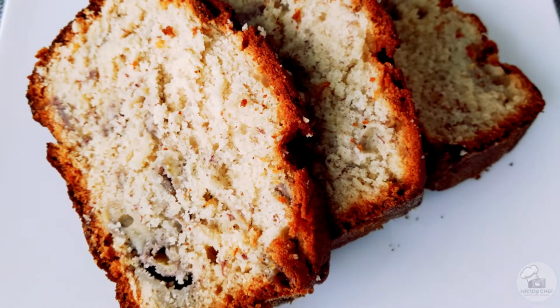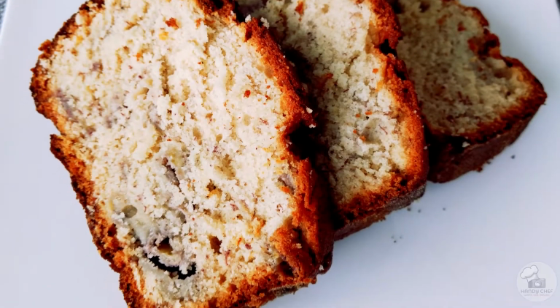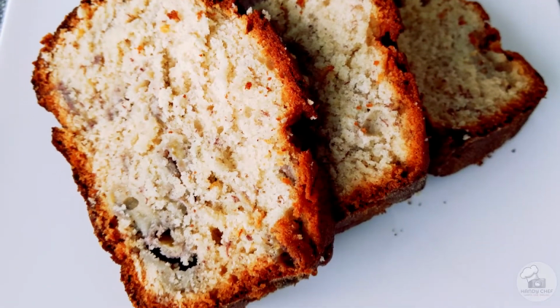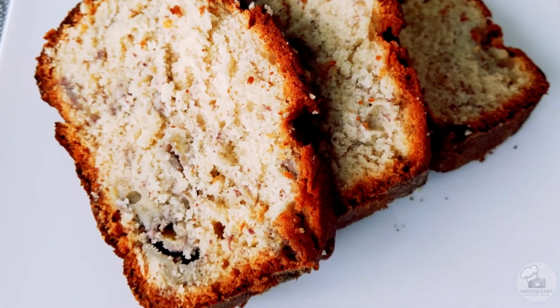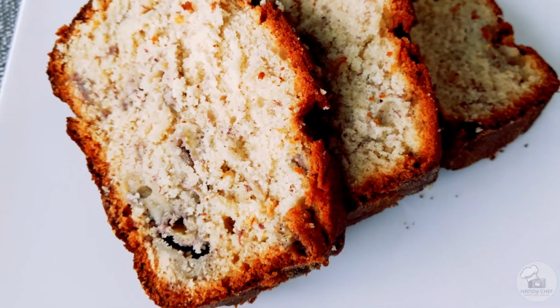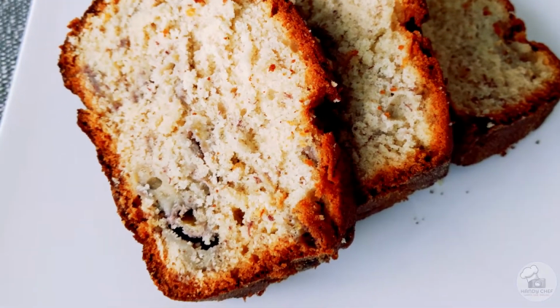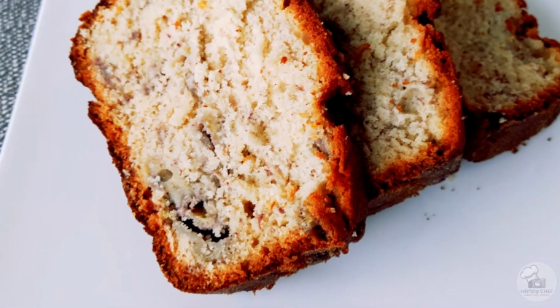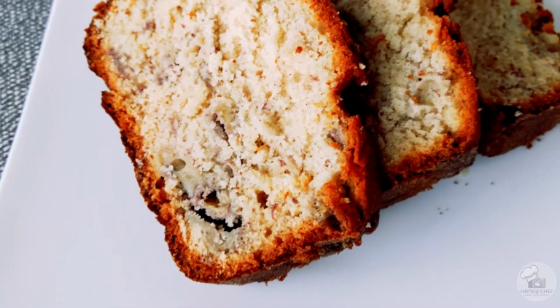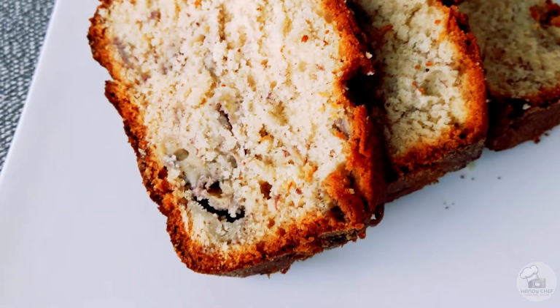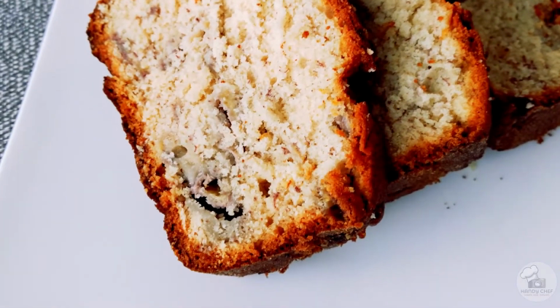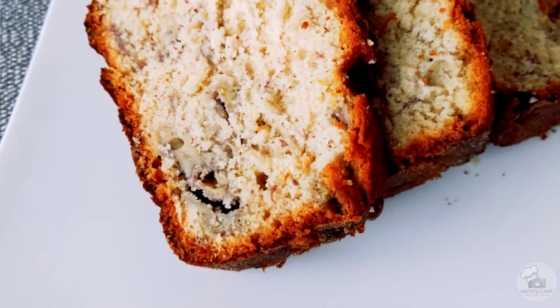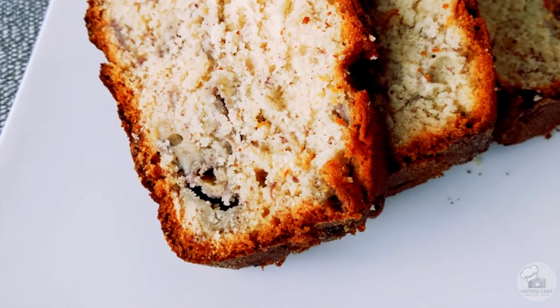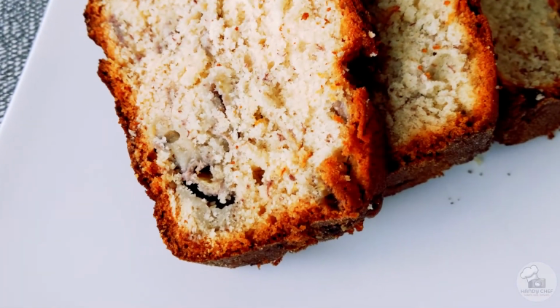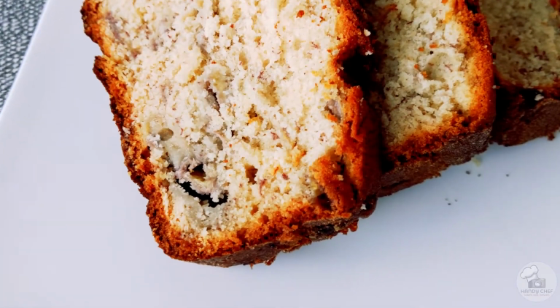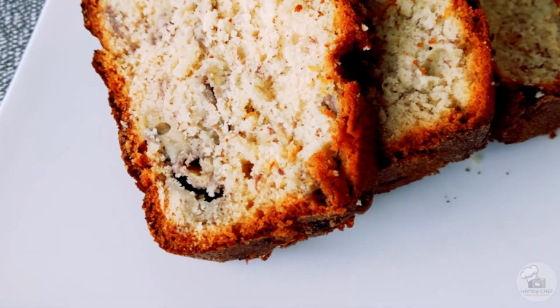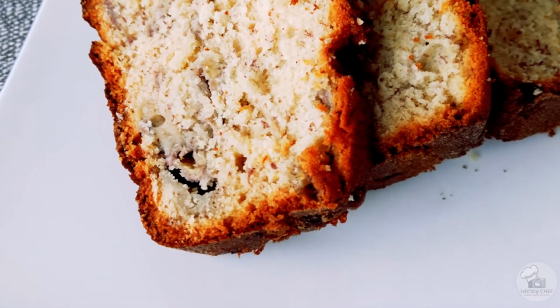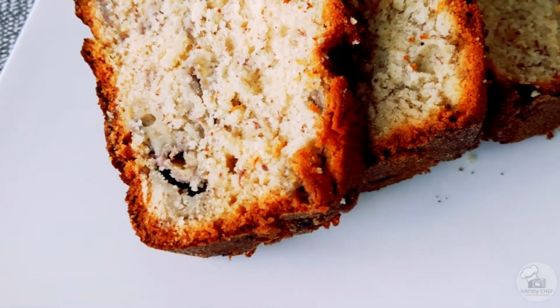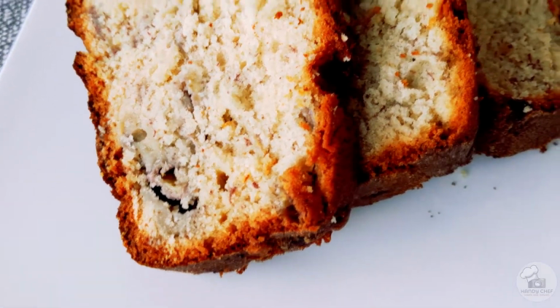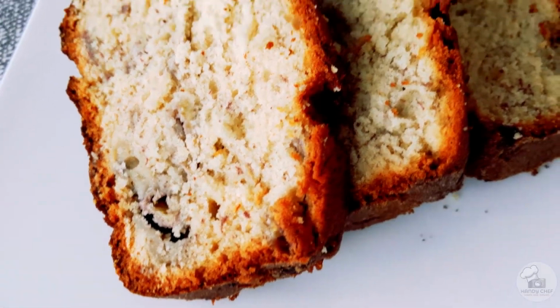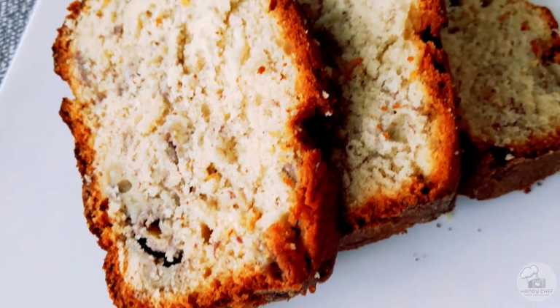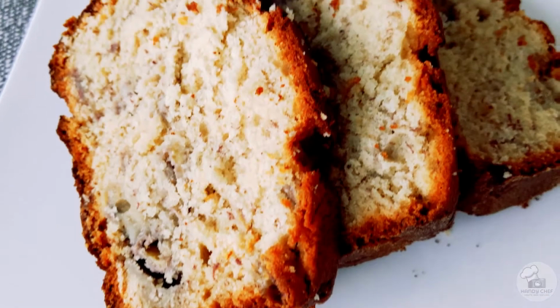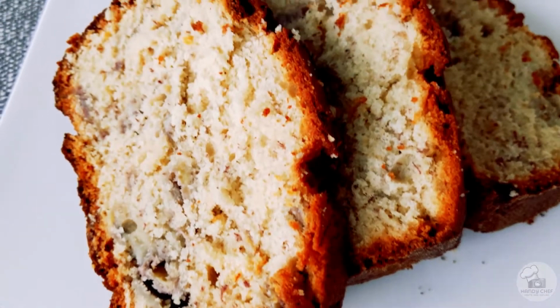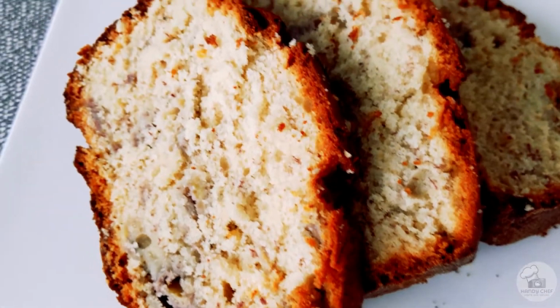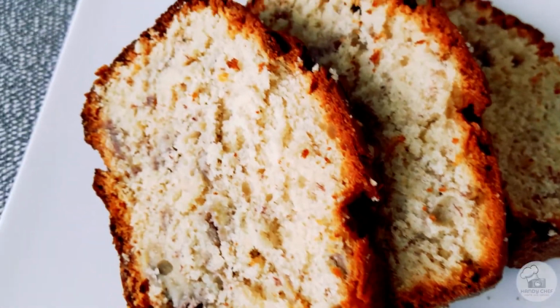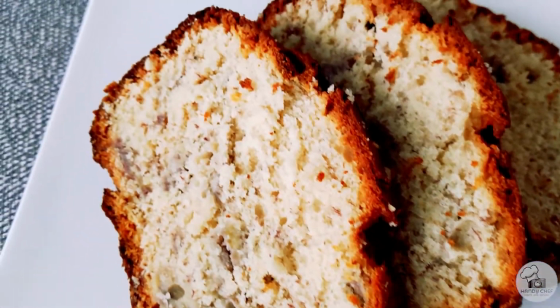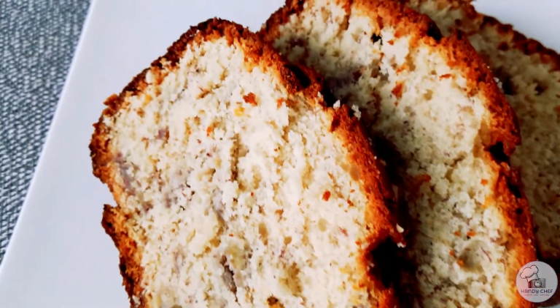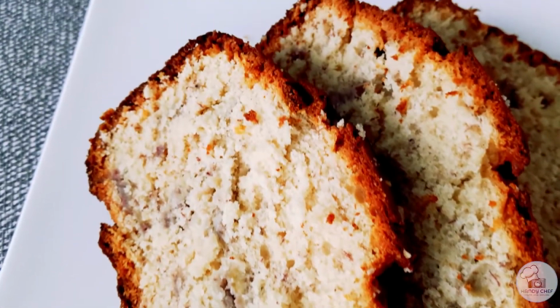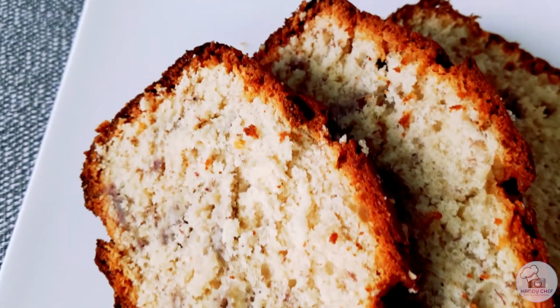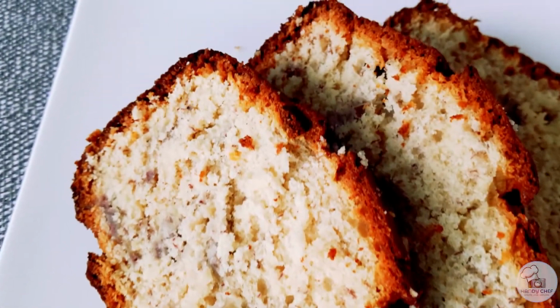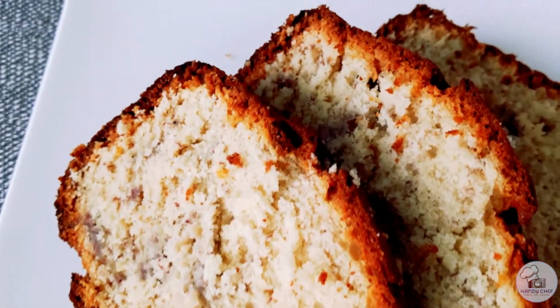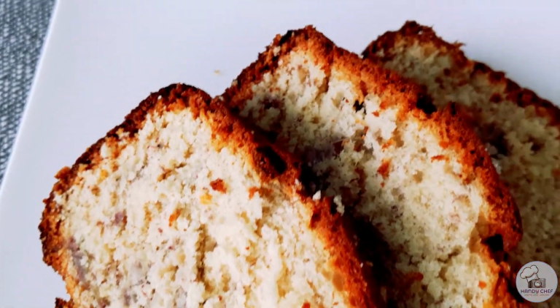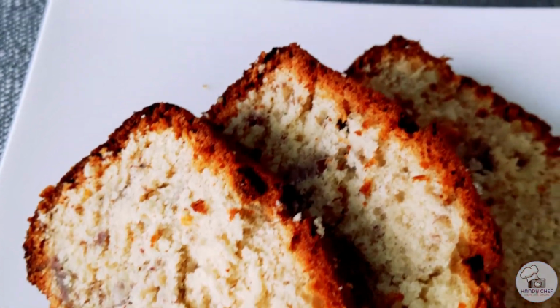Hi everyone, welcome back and thanks for joining me. Today we are going to make some banana bread.